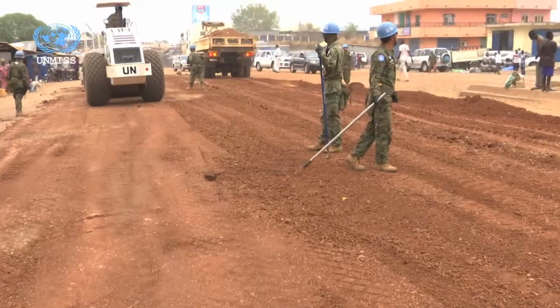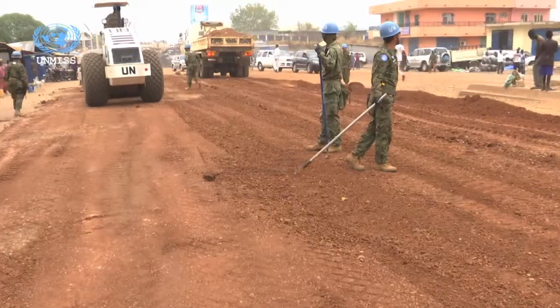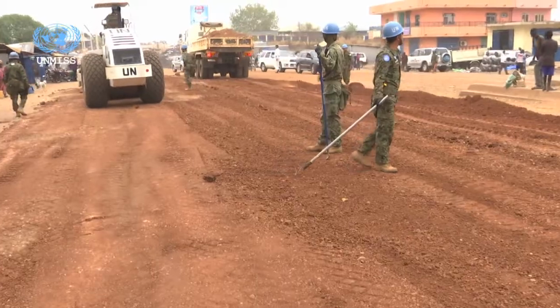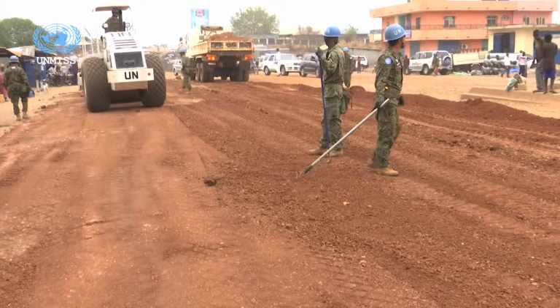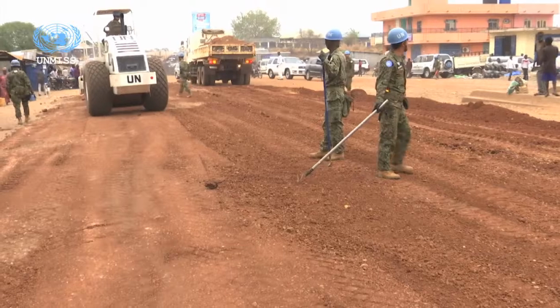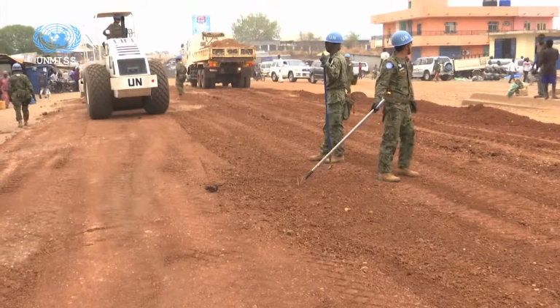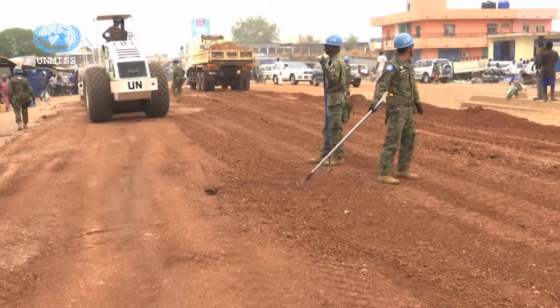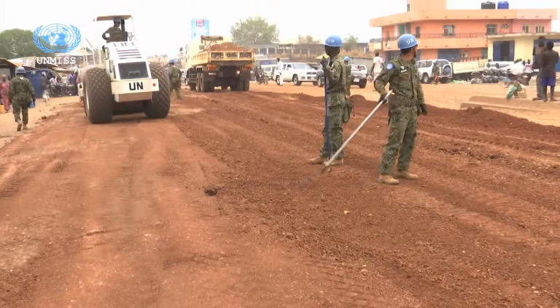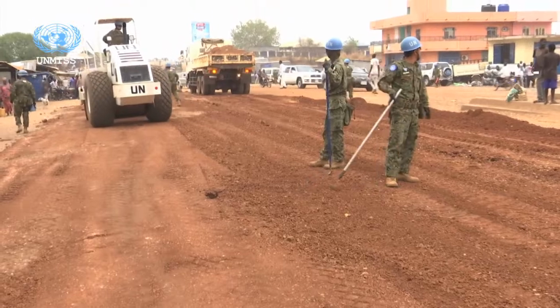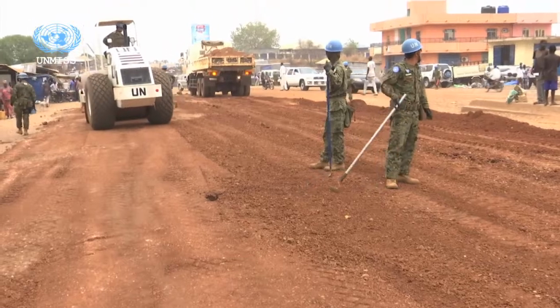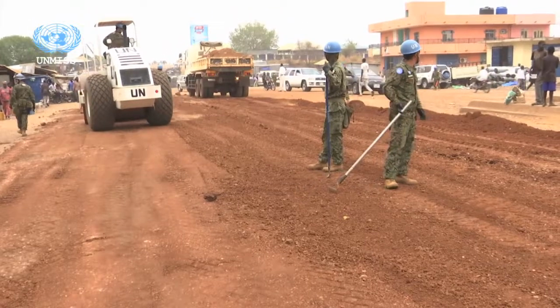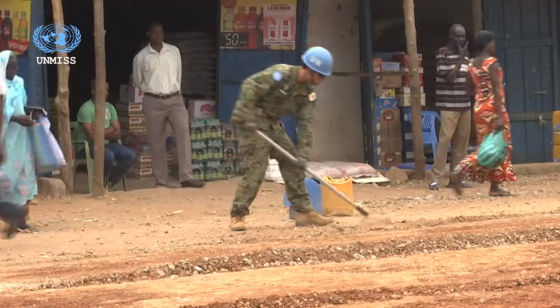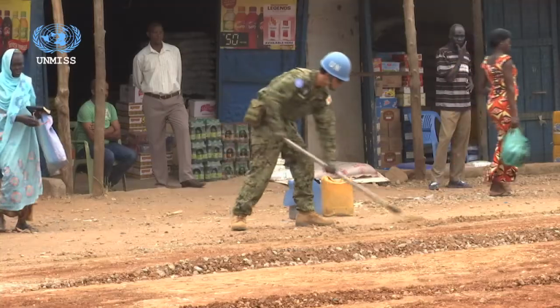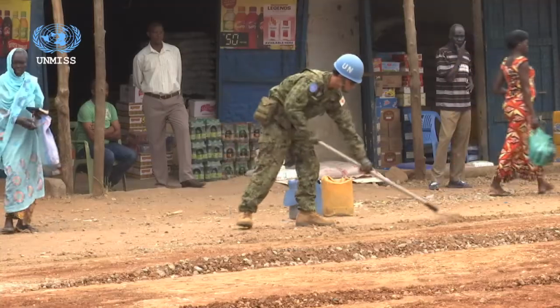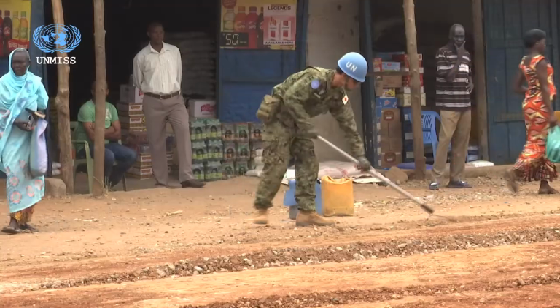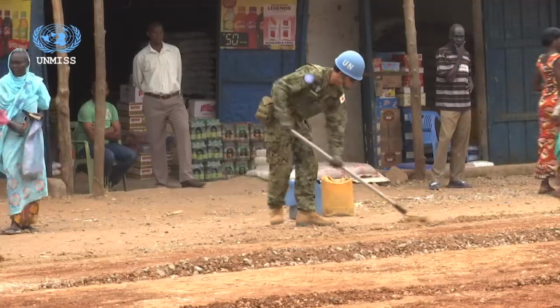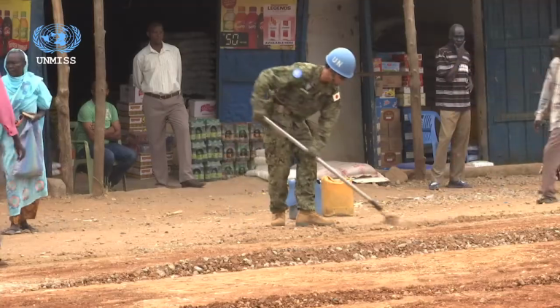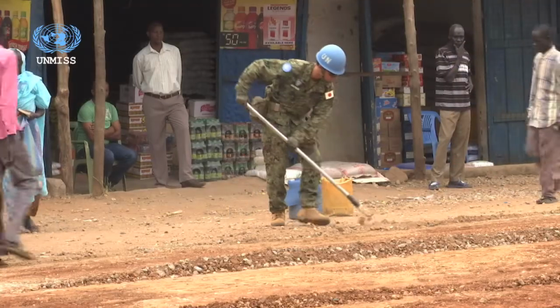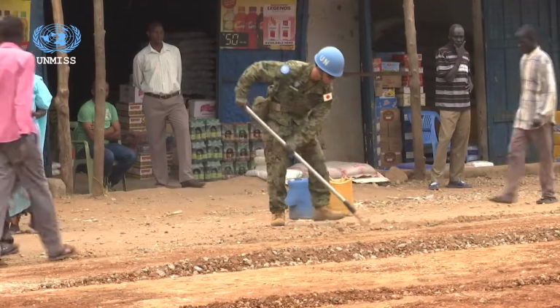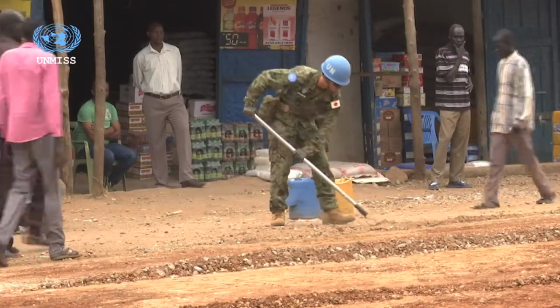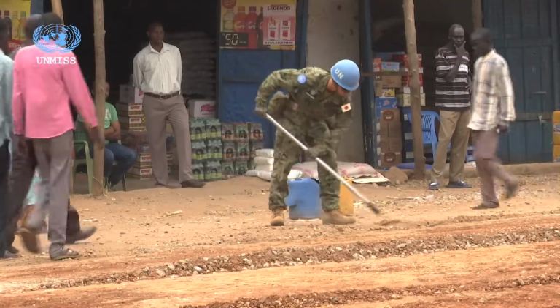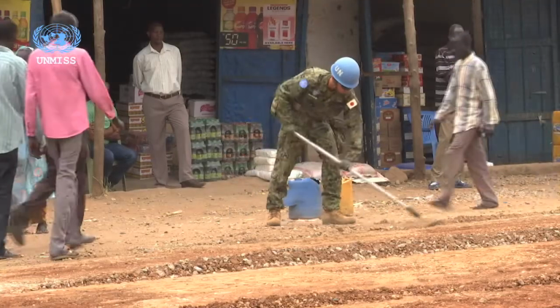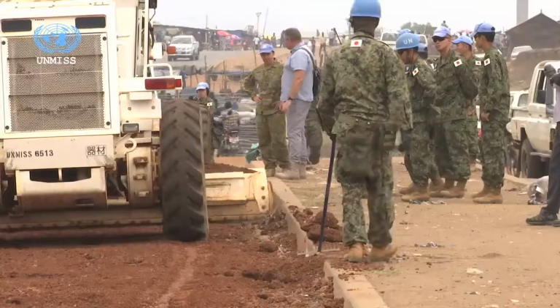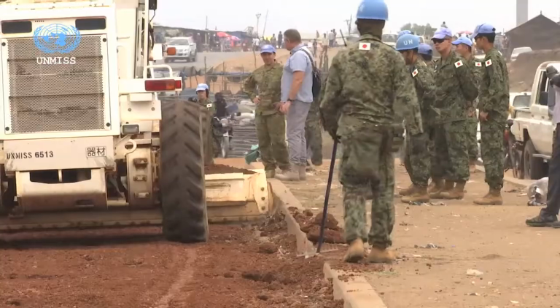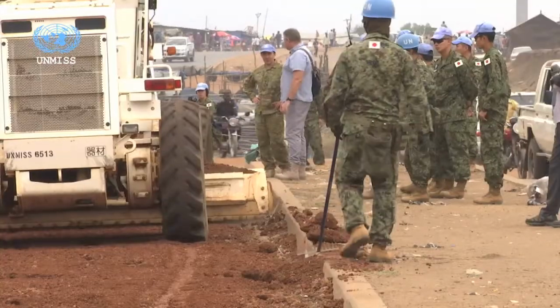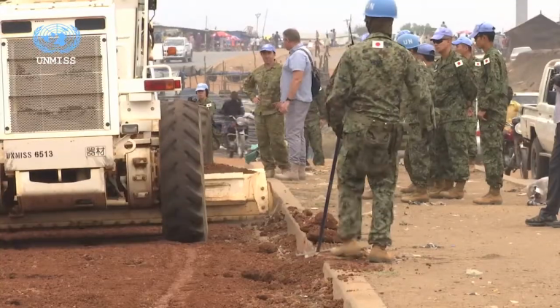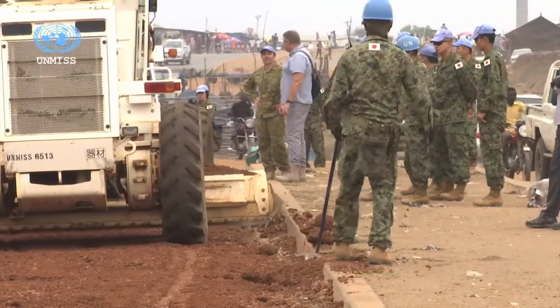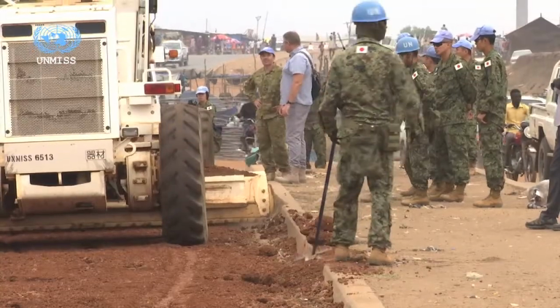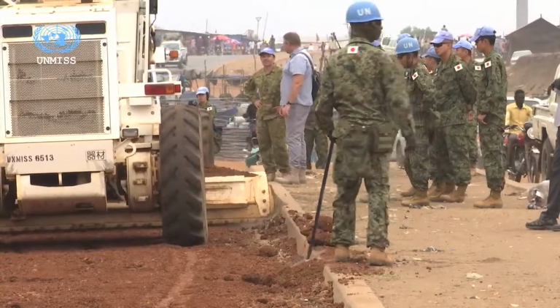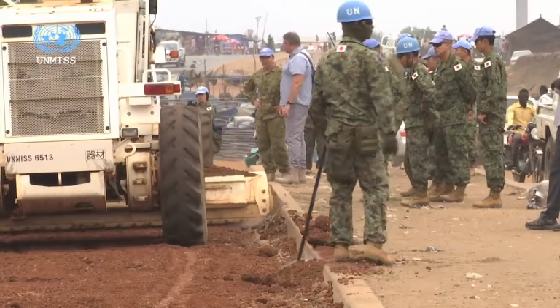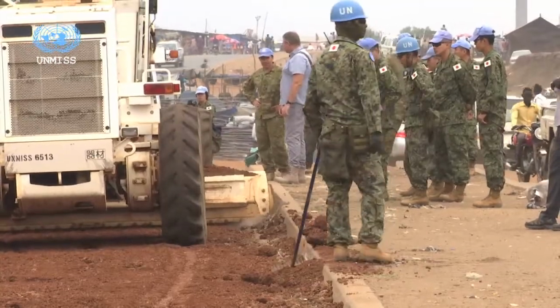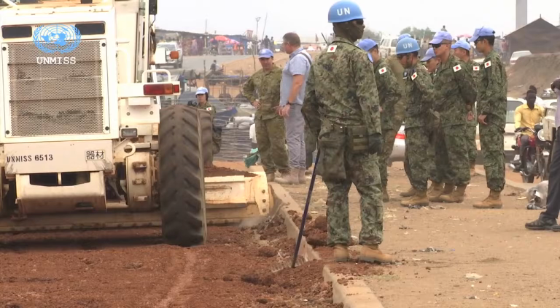UNMISS is currently repairing roads in parts of Mundri, Runbek, and Bentiu.